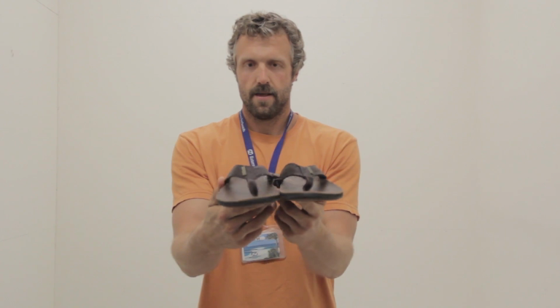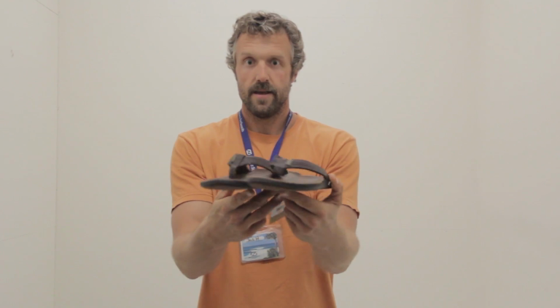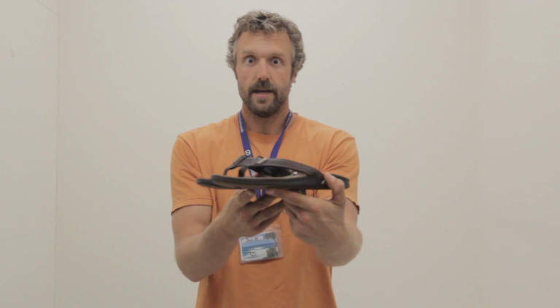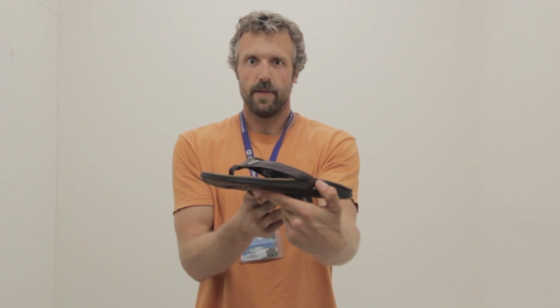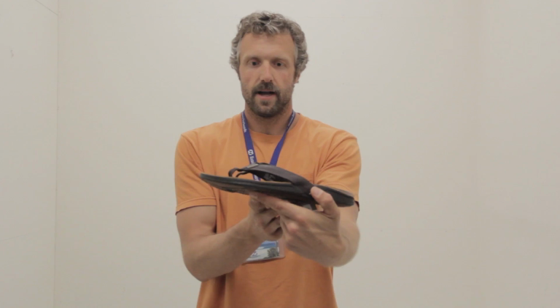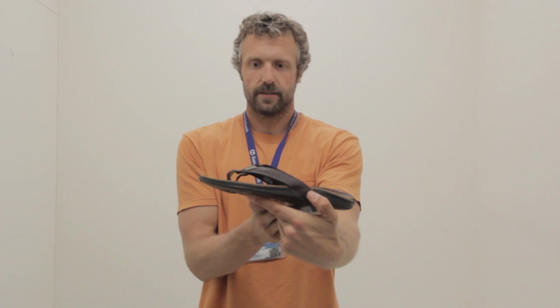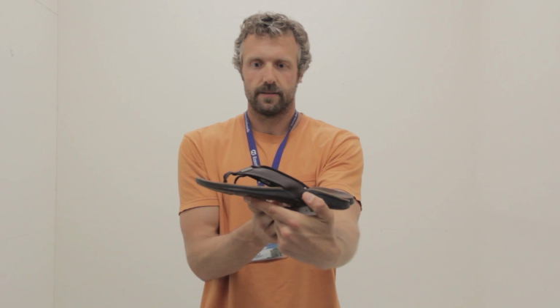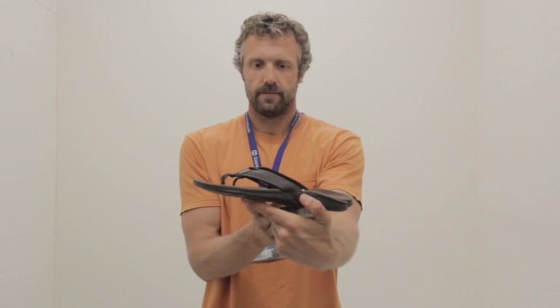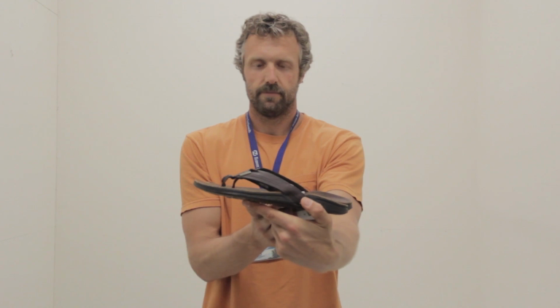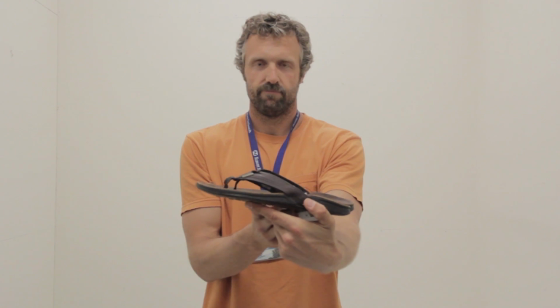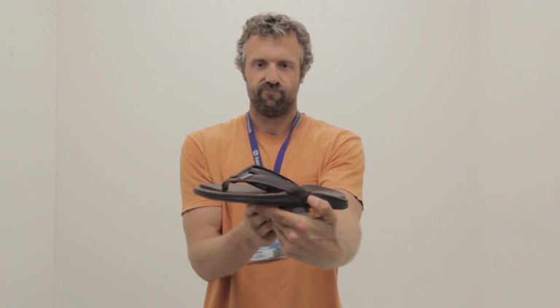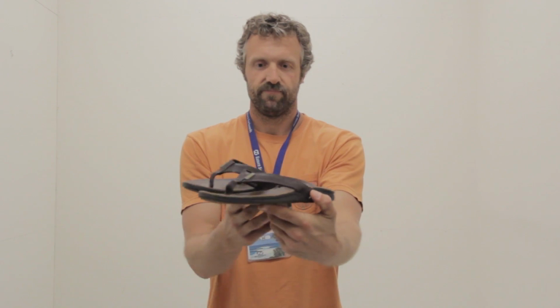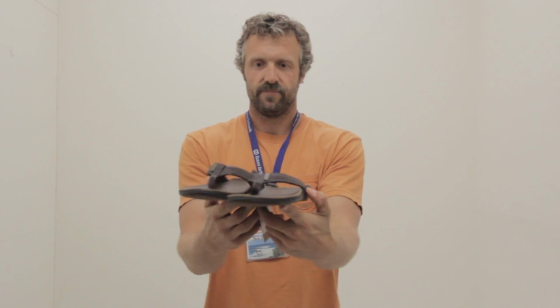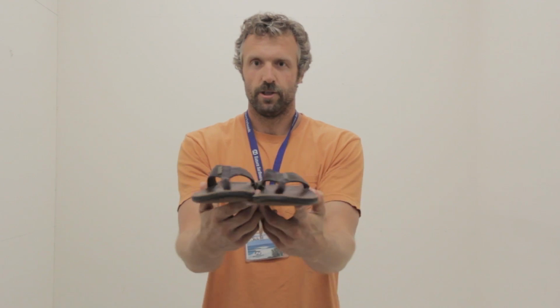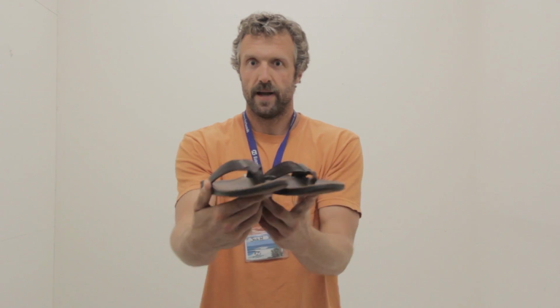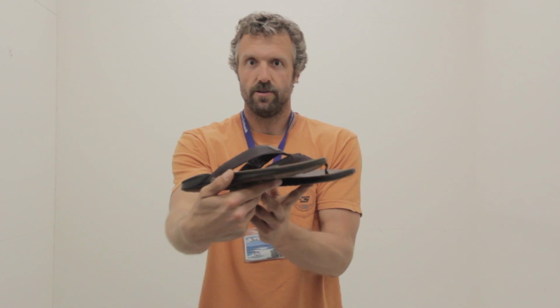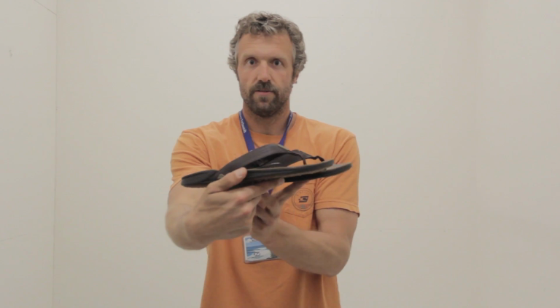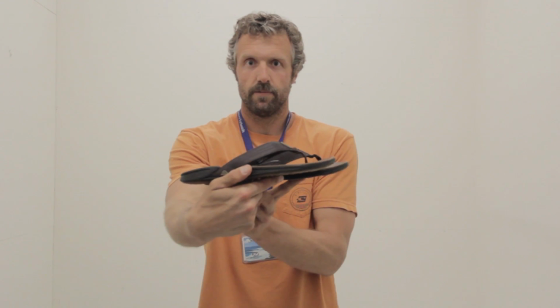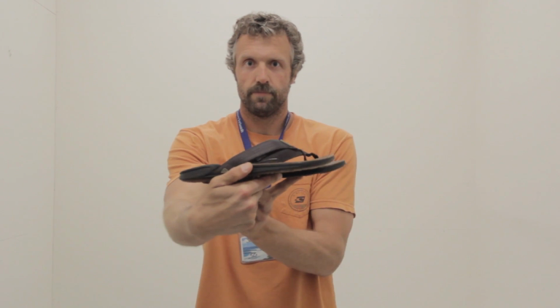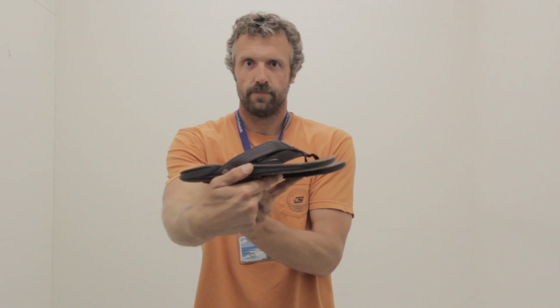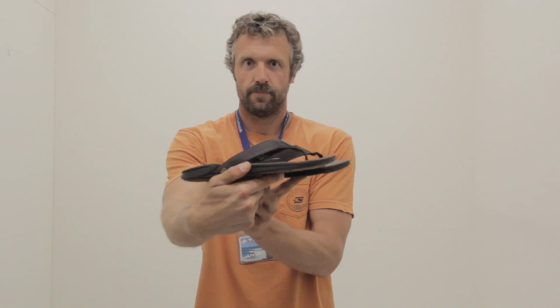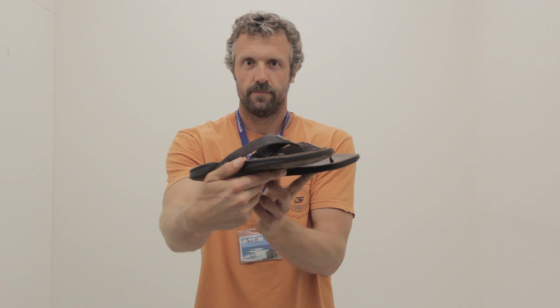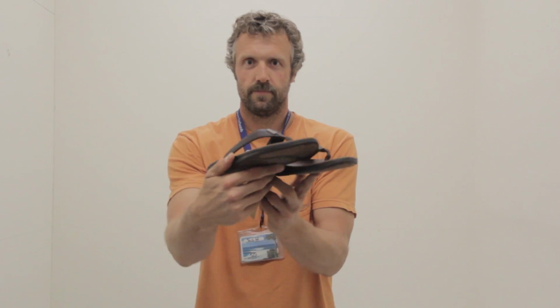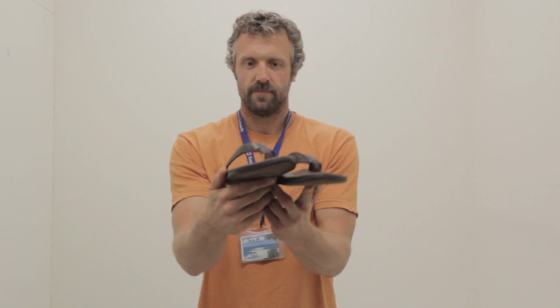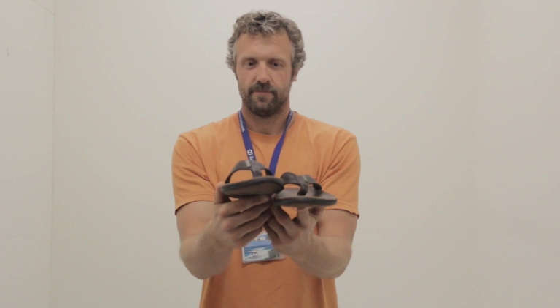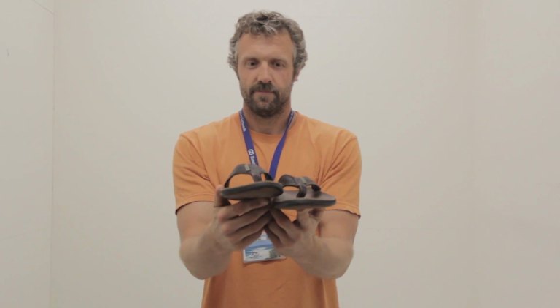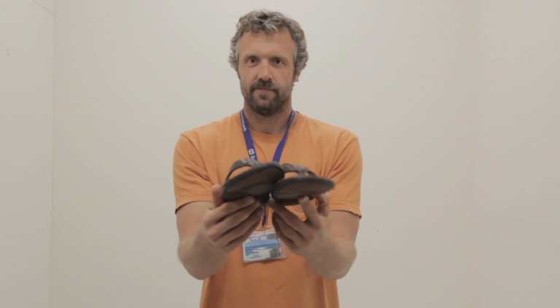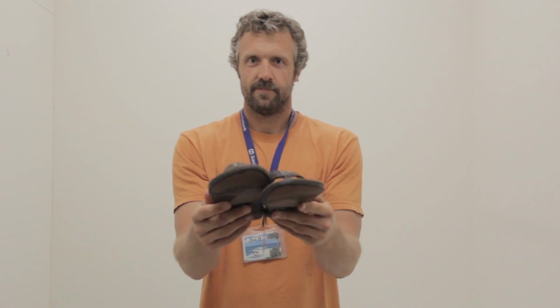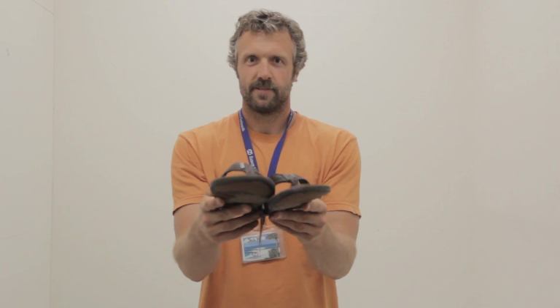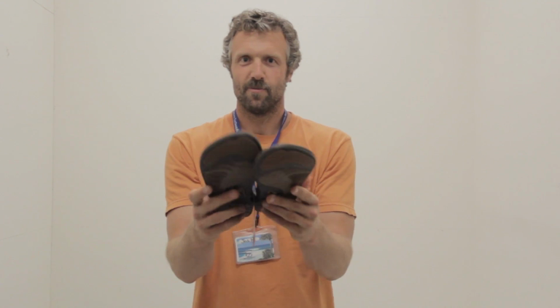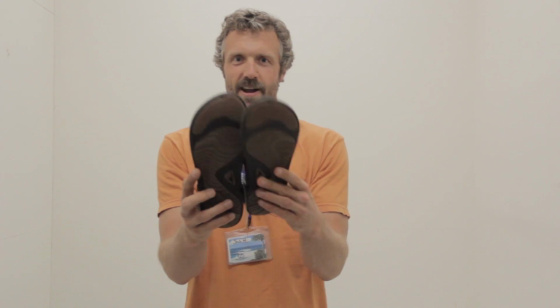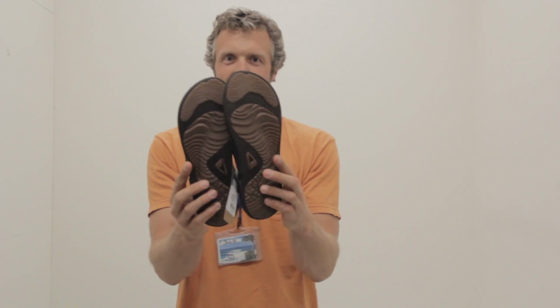80 bucks. You should buy two of them, because why not?